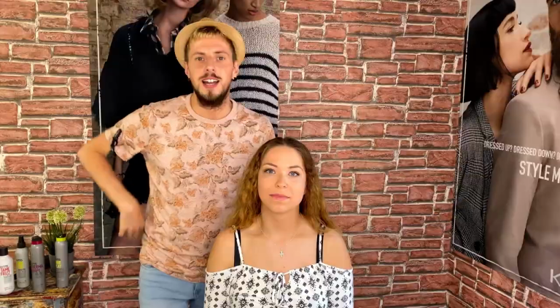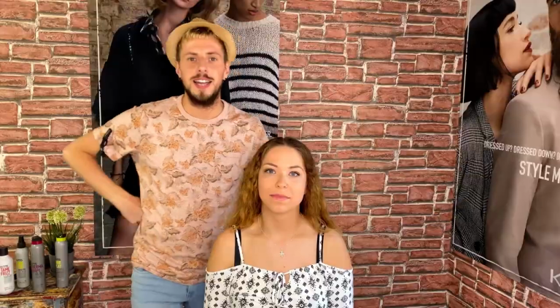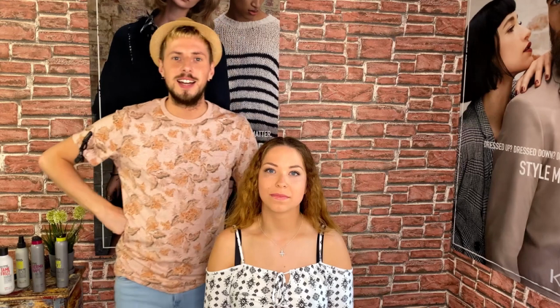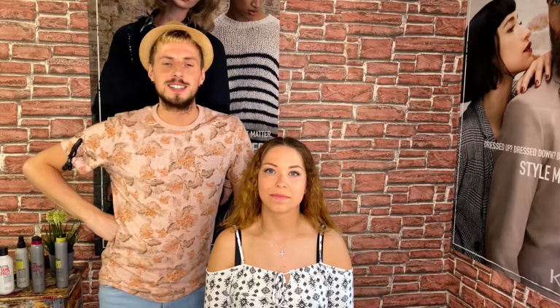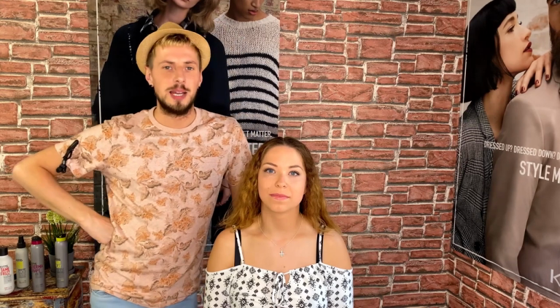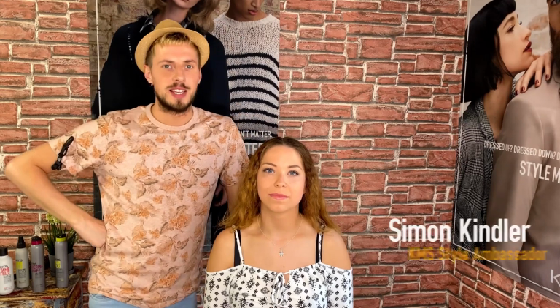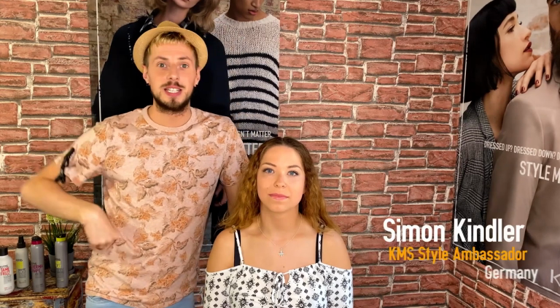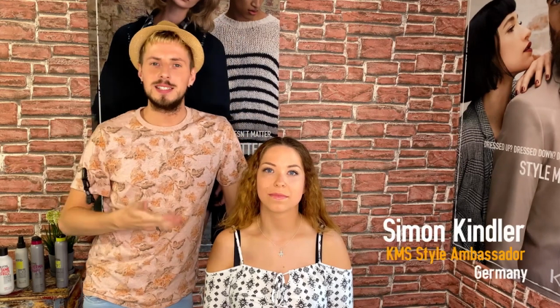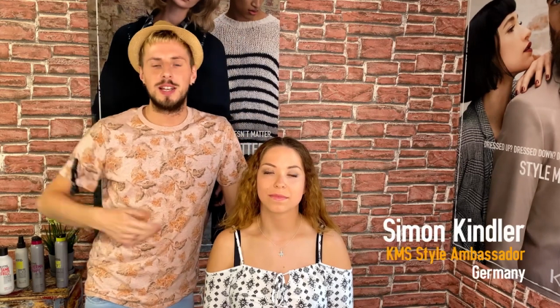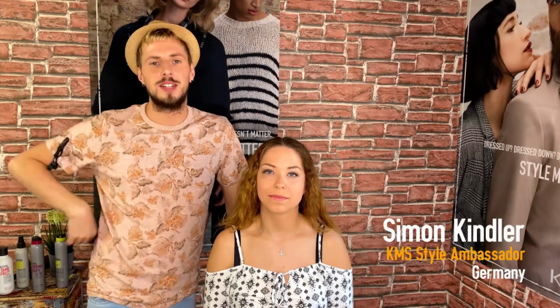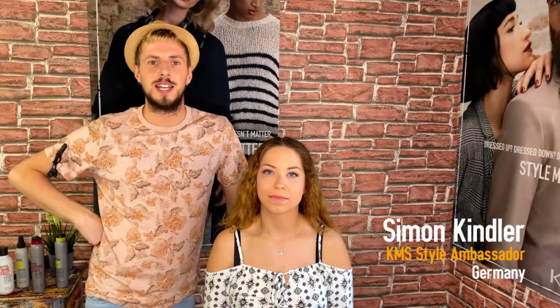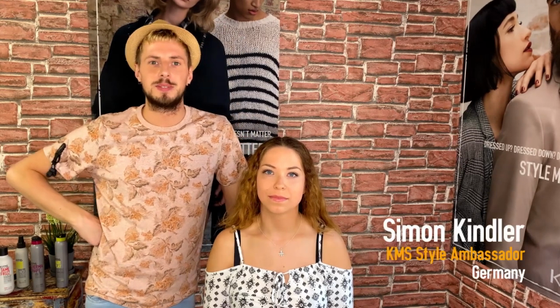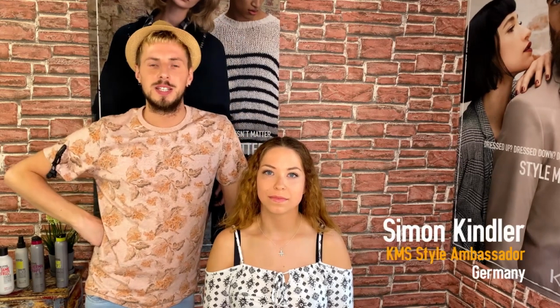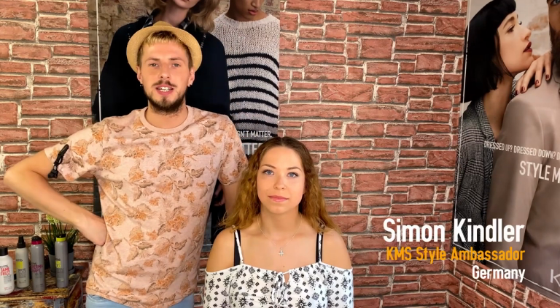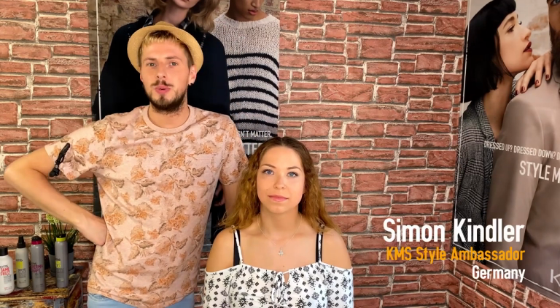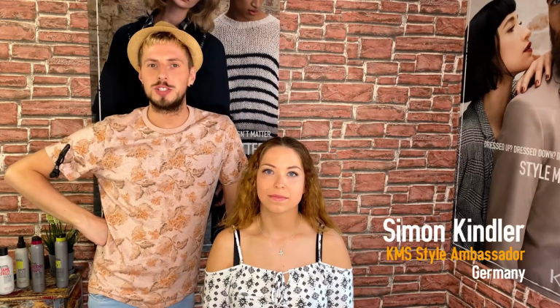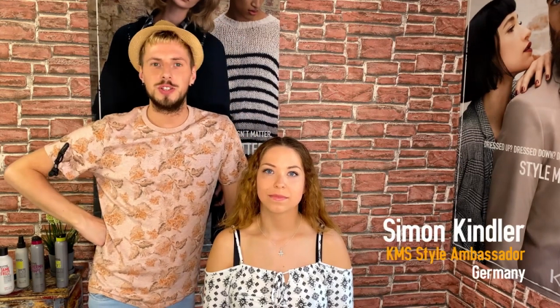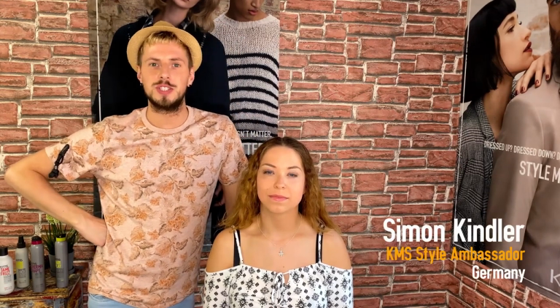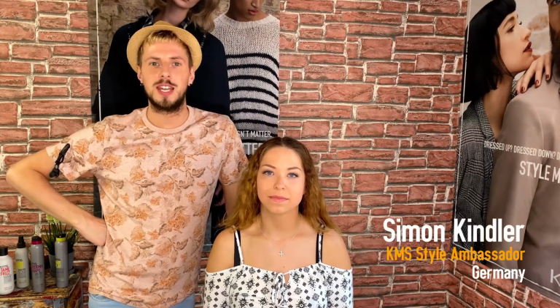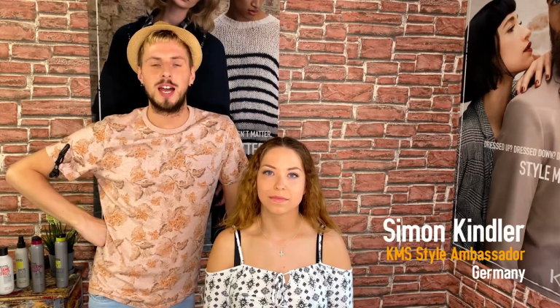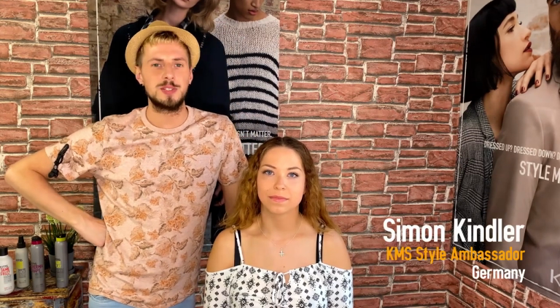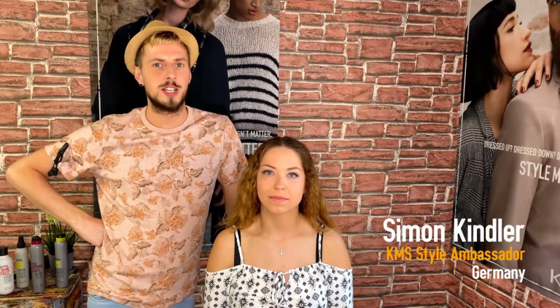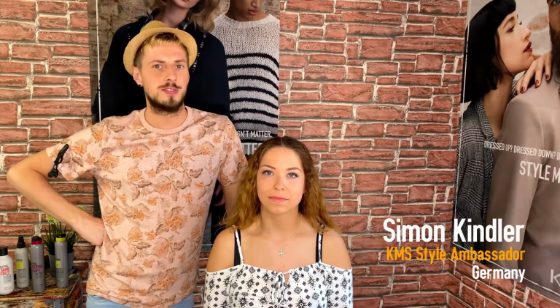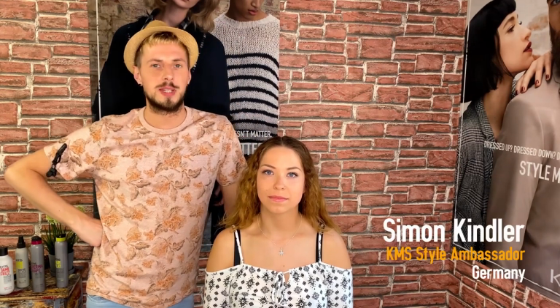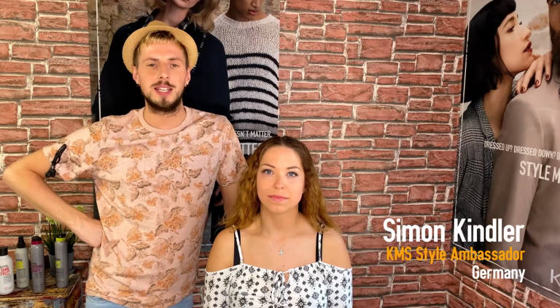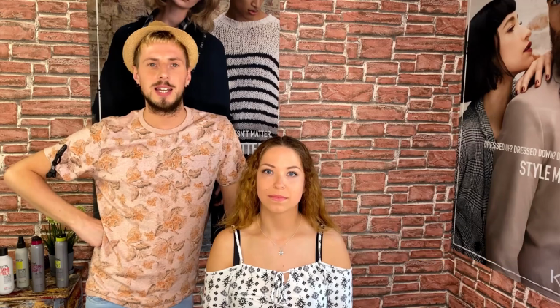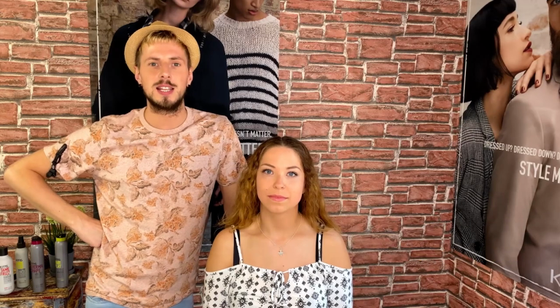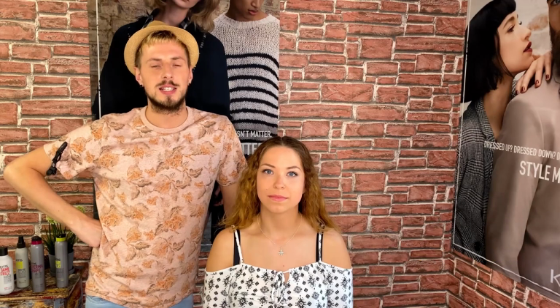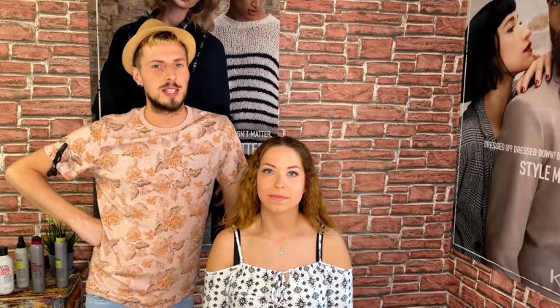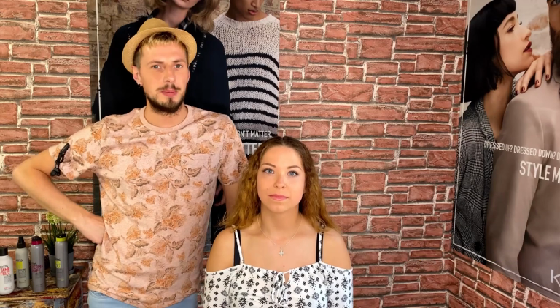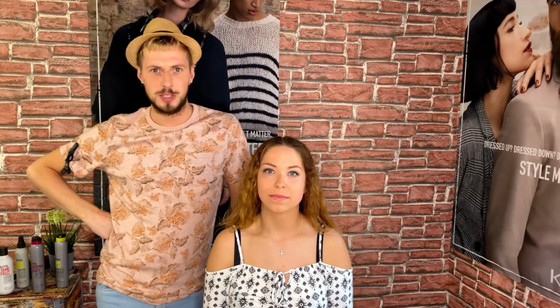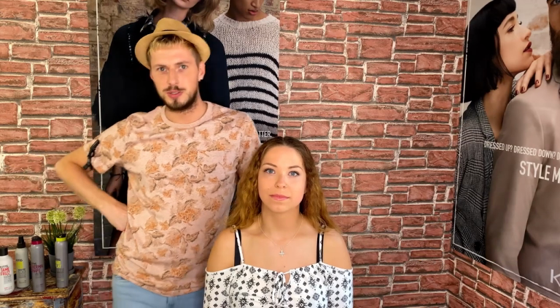Hey guys, I'm Simon and this is my lovely client Sabrina. We want to show you today our inspiration from the Netherlands: the summer beach look.